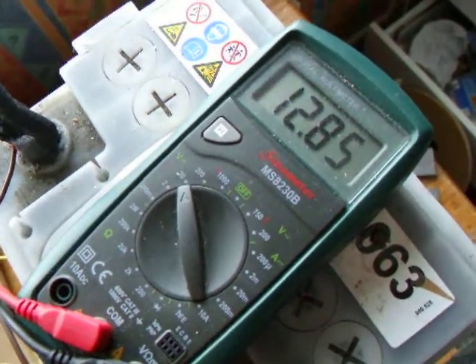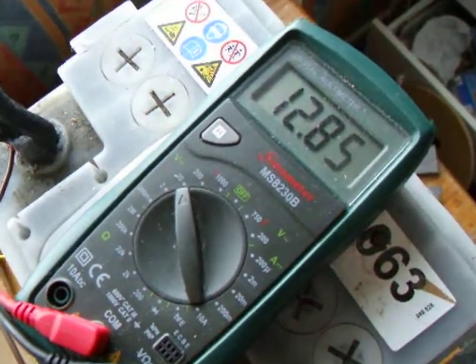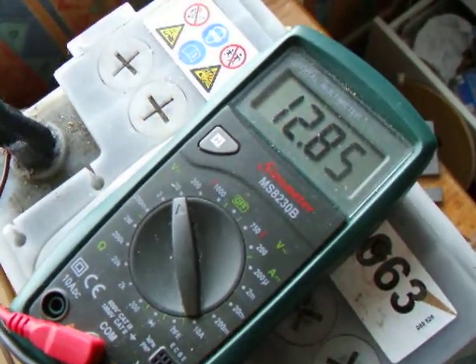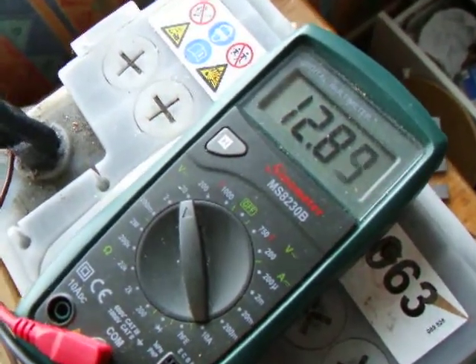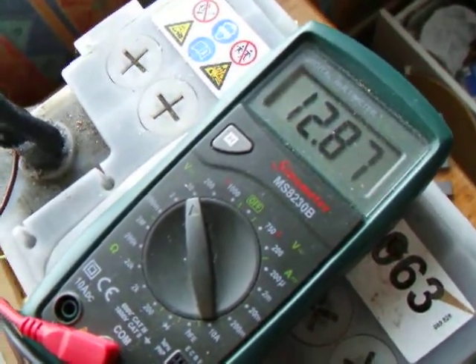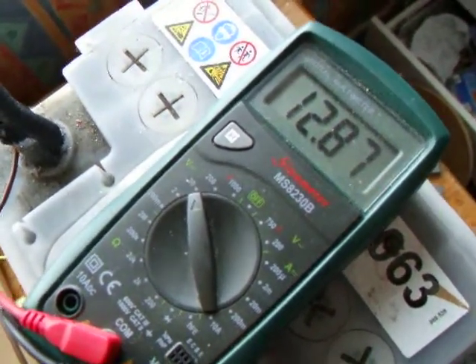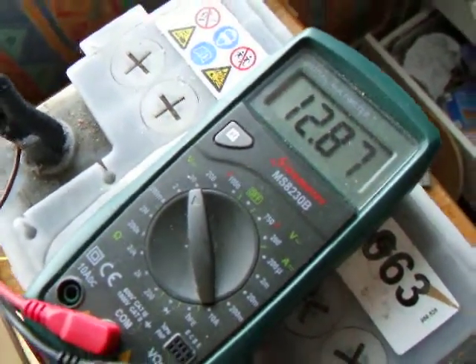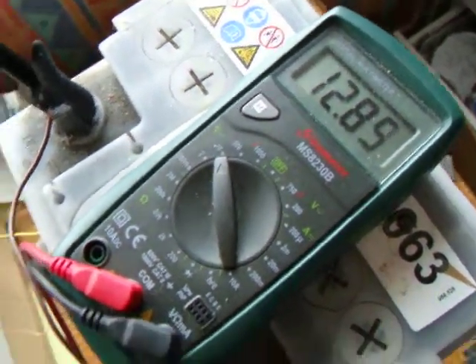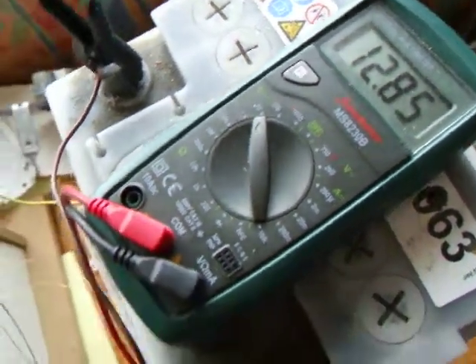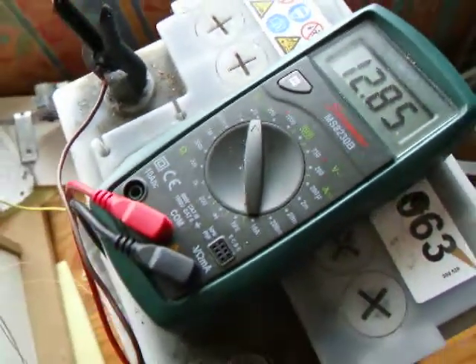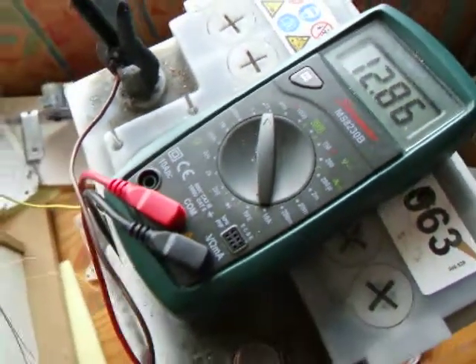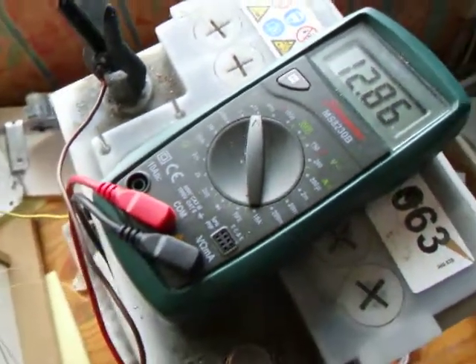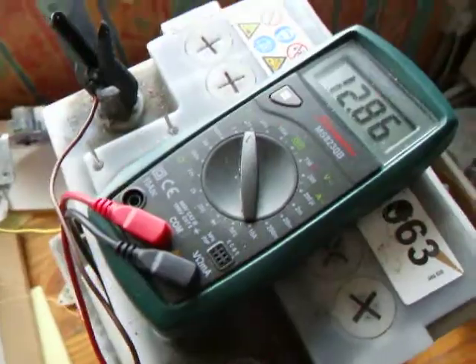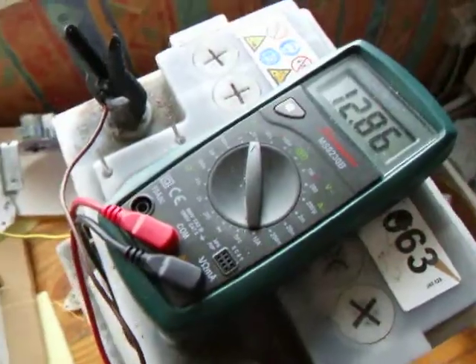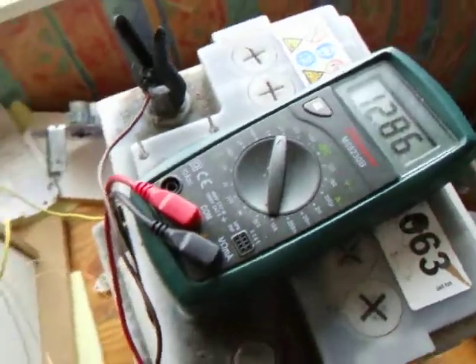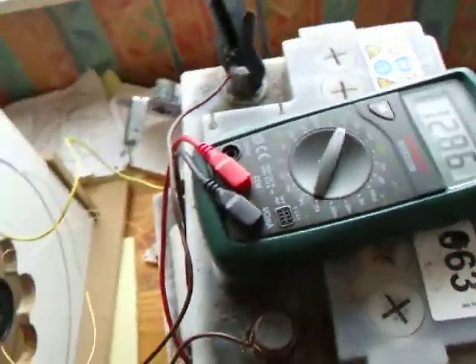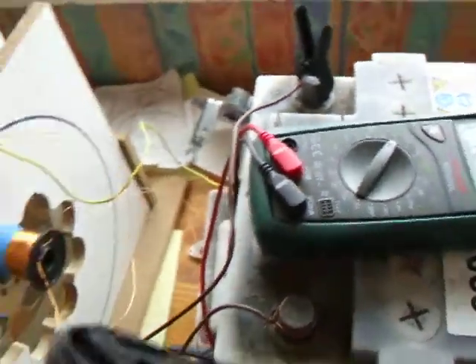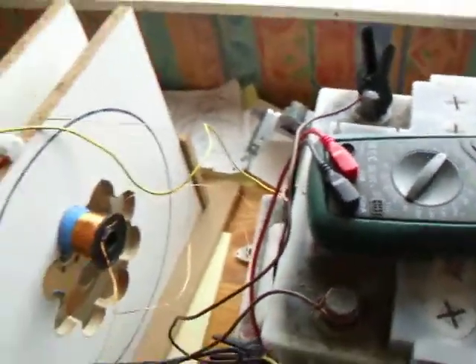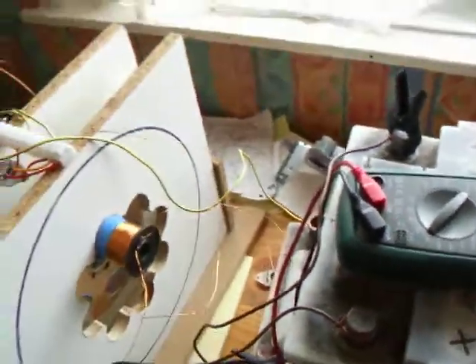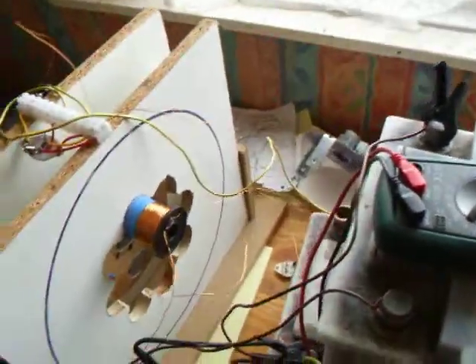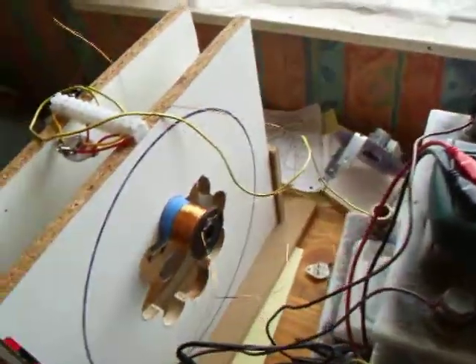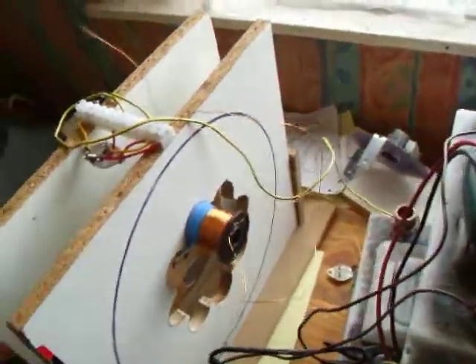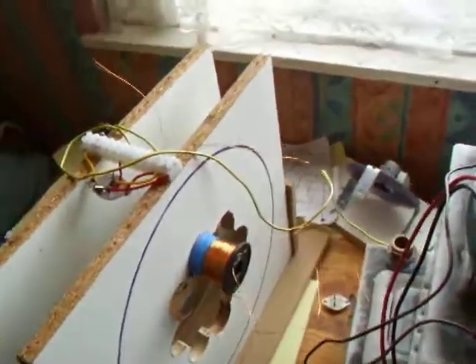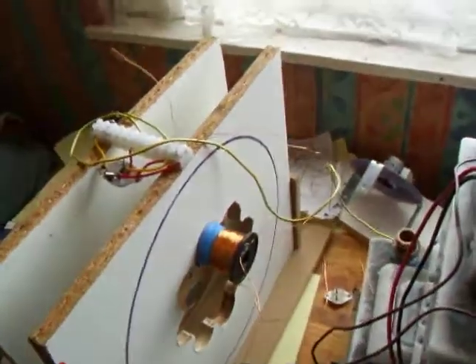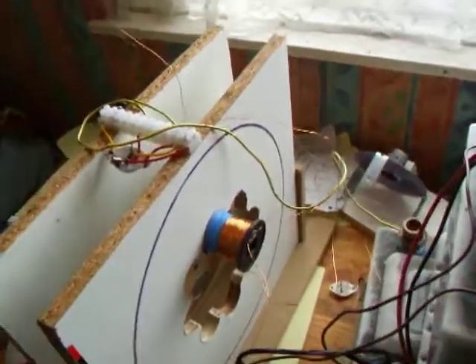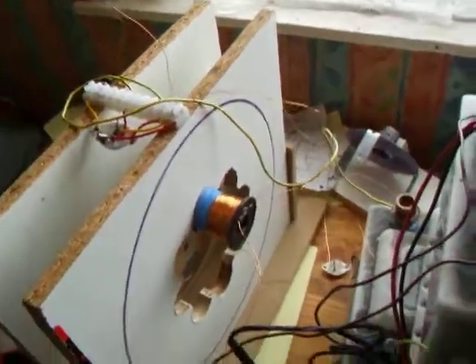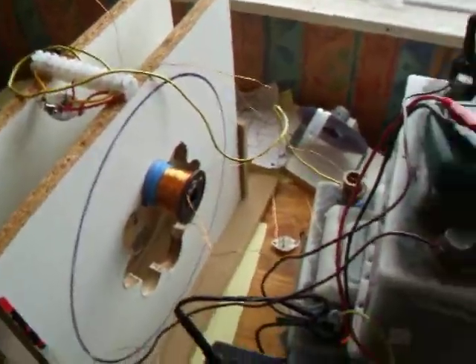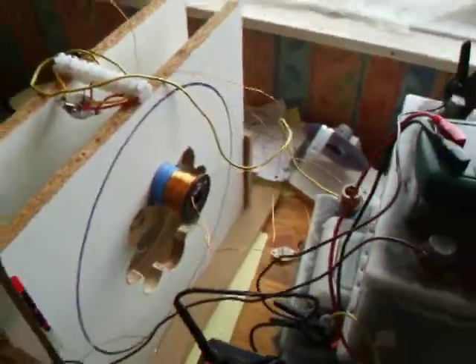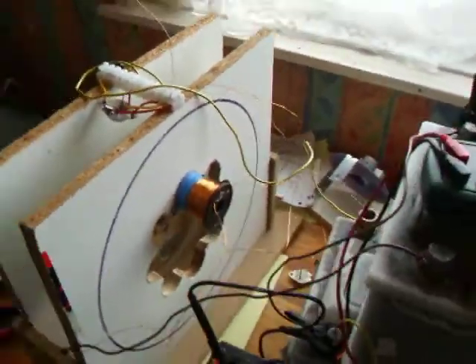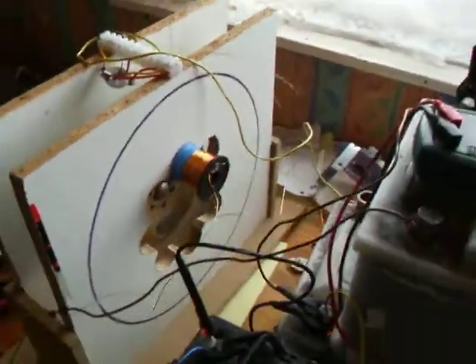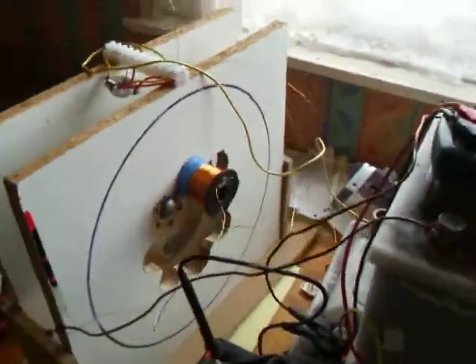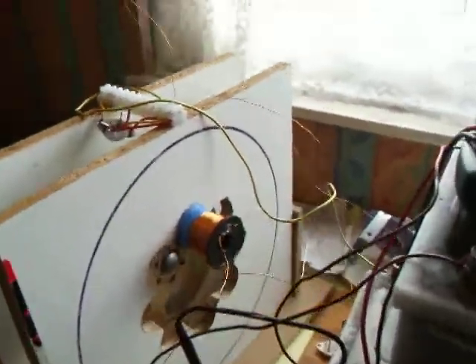The third charged battery is showing 1286 — well, 1287 — roughly that. Now I'm going to show you a little something.